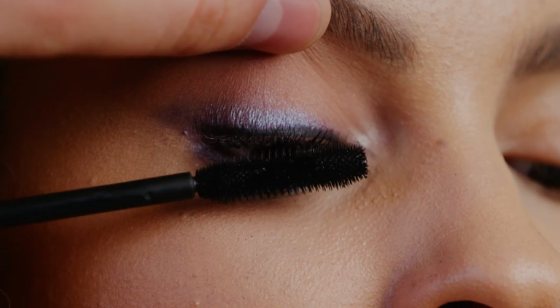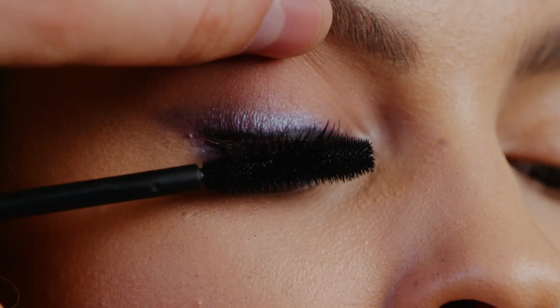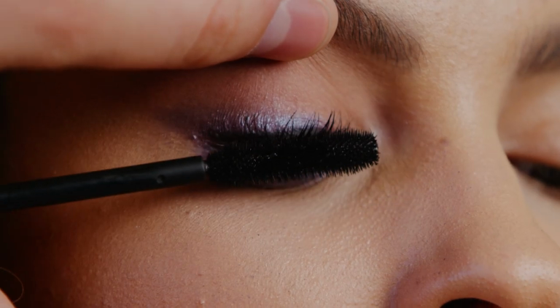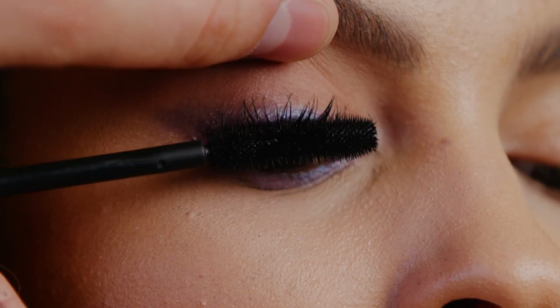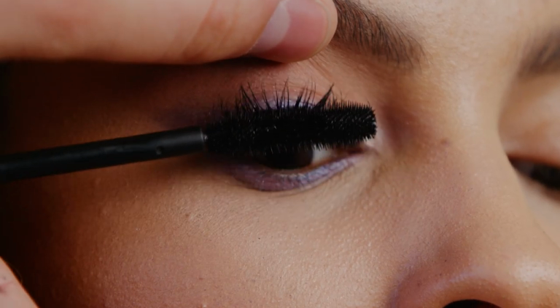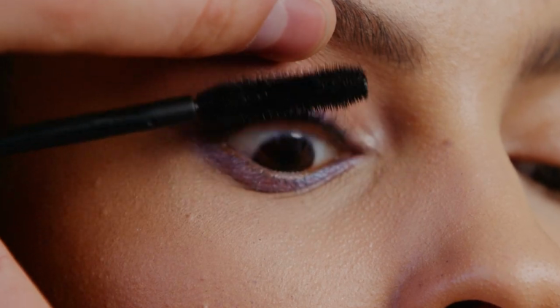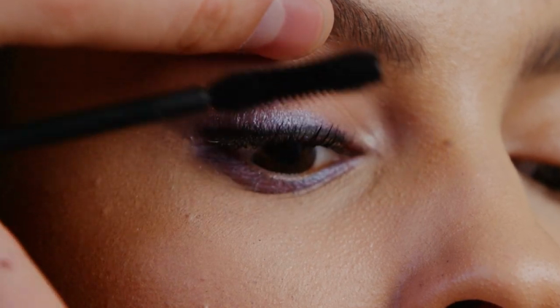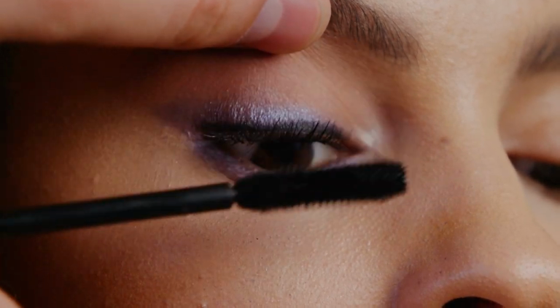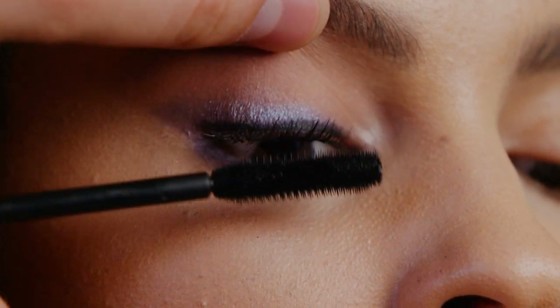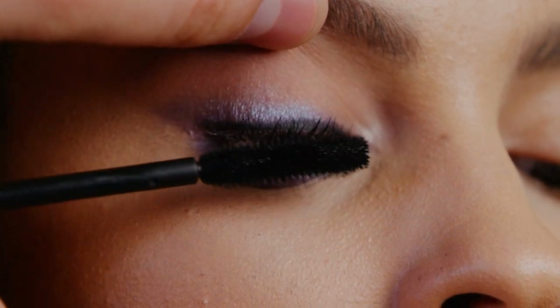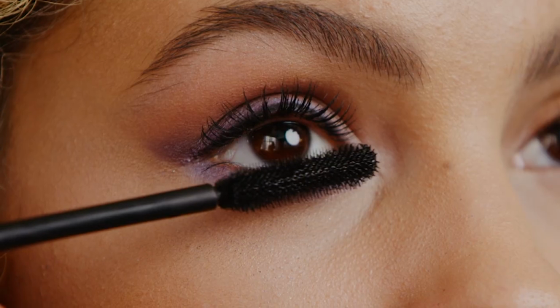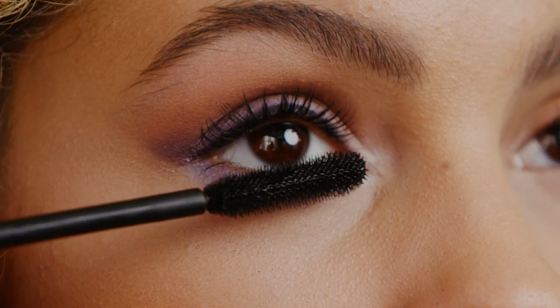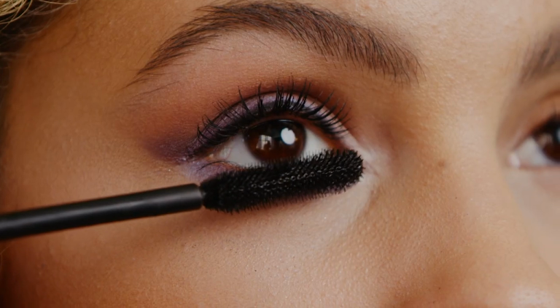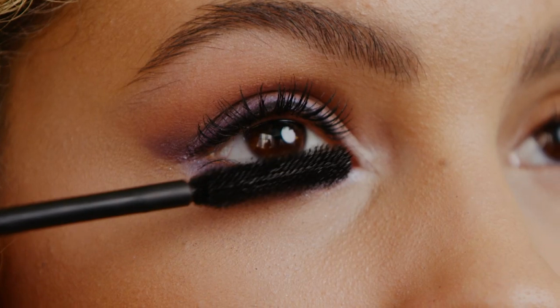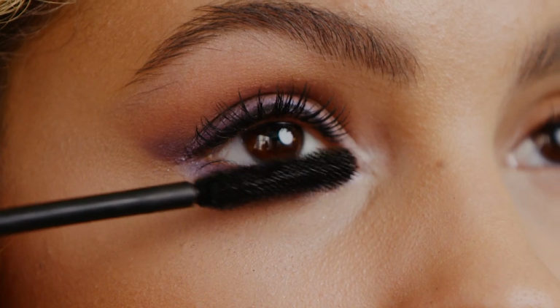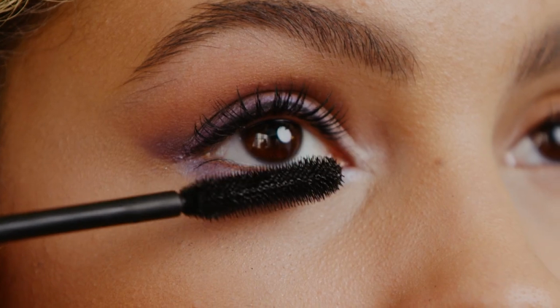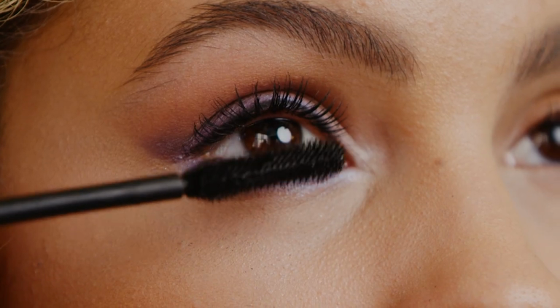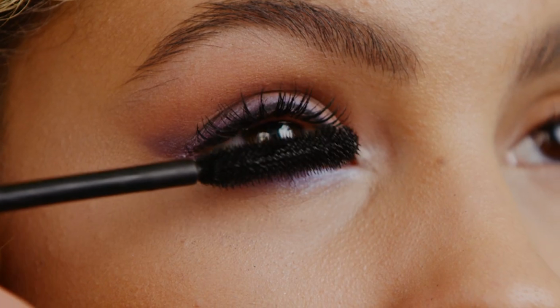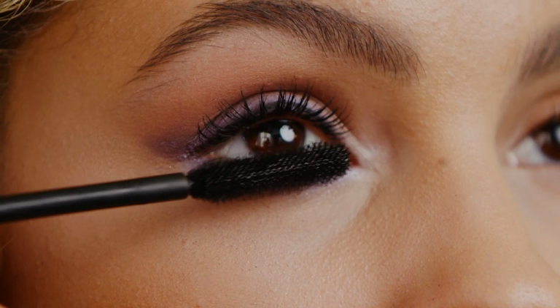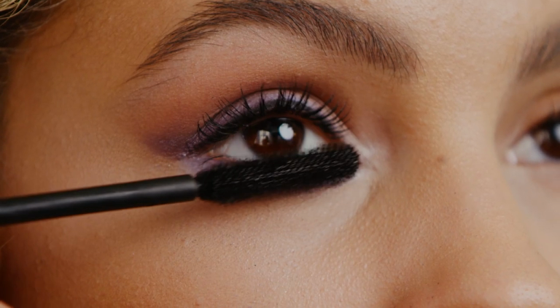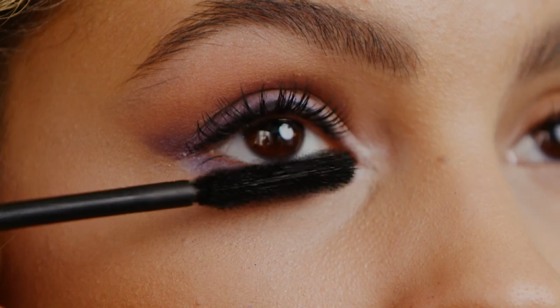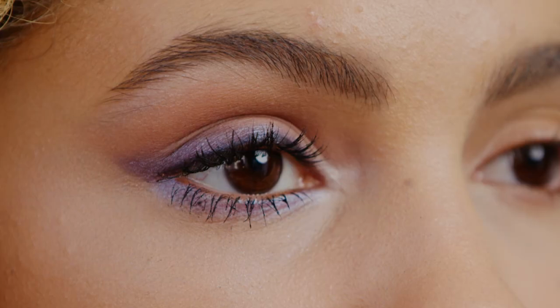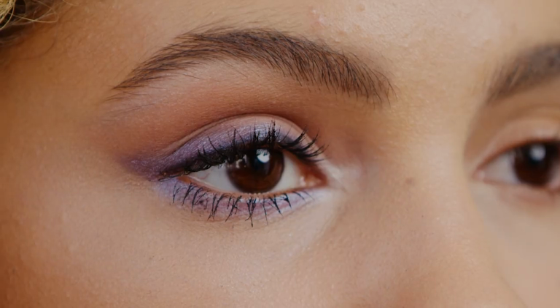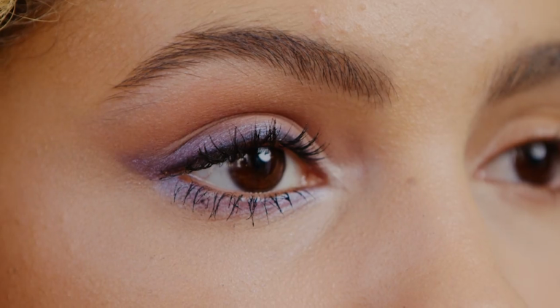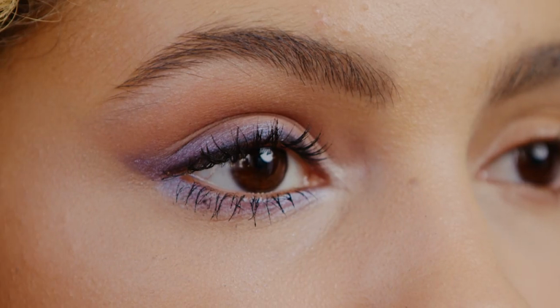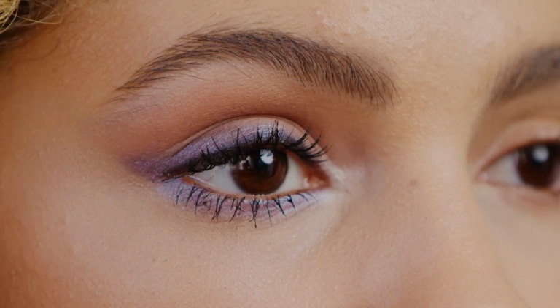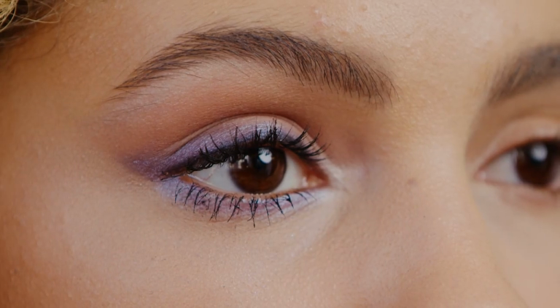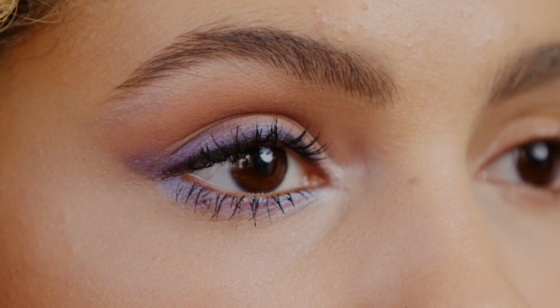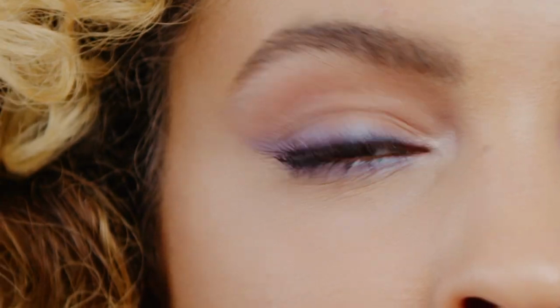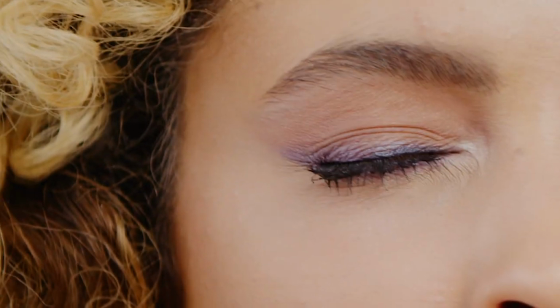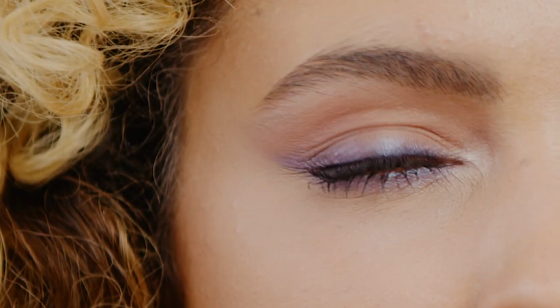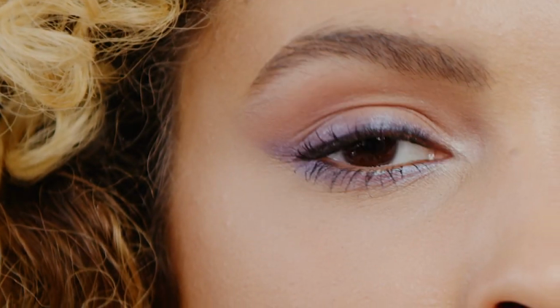Coat each lash with Buxom Lash Mascara to finish this look. And there you have it — the liner look.